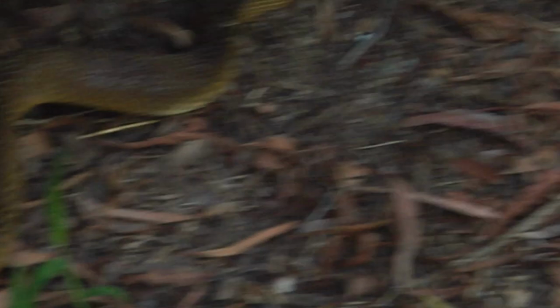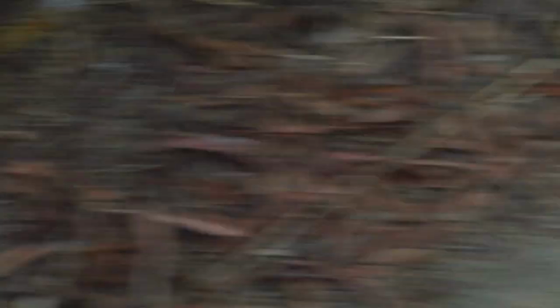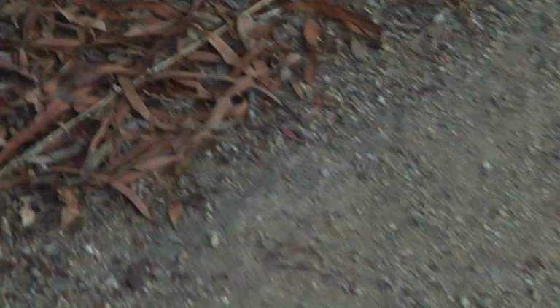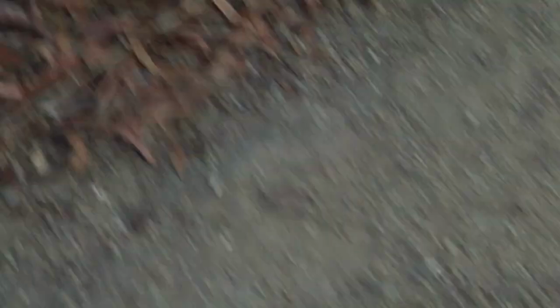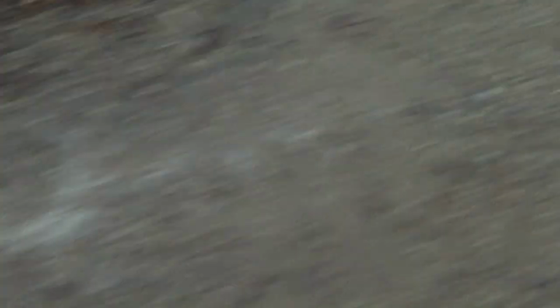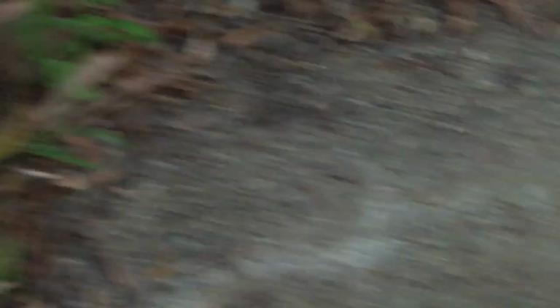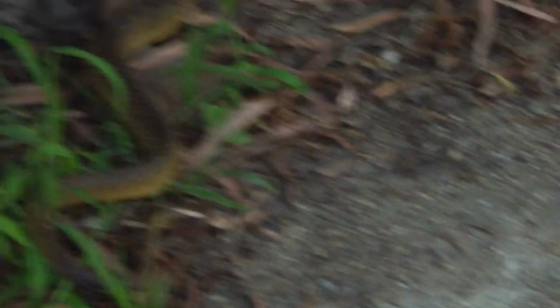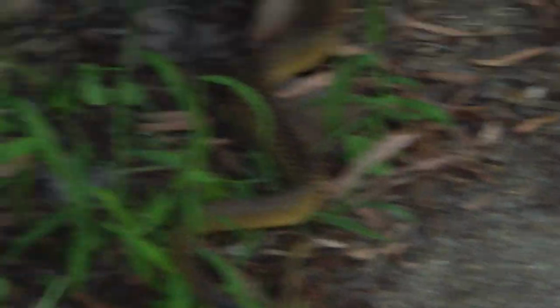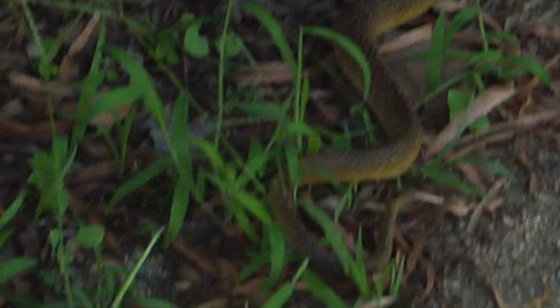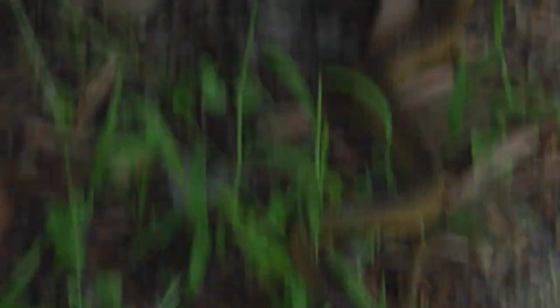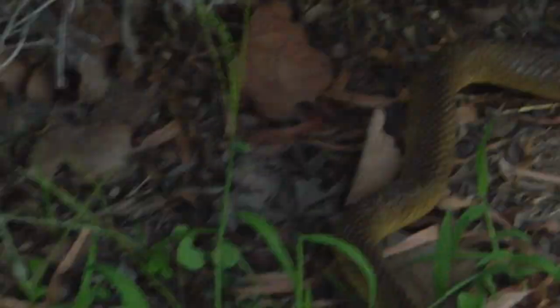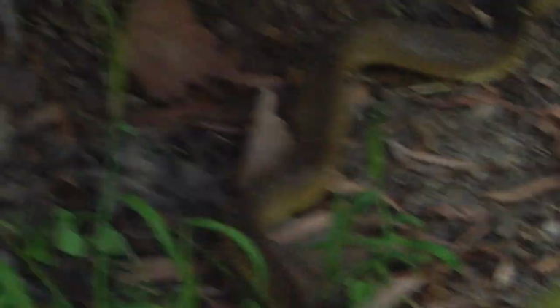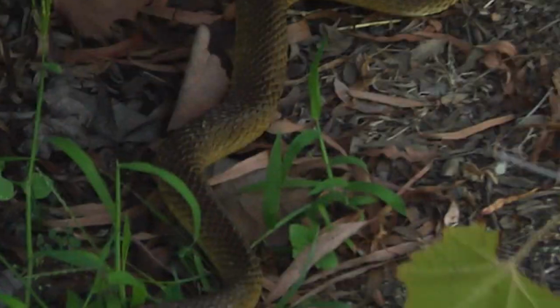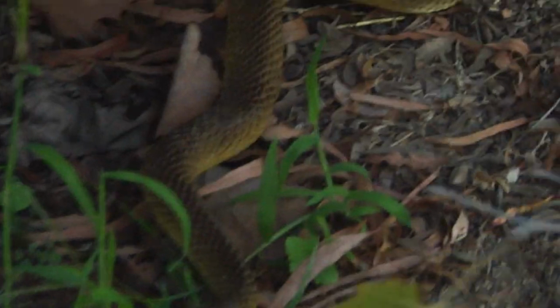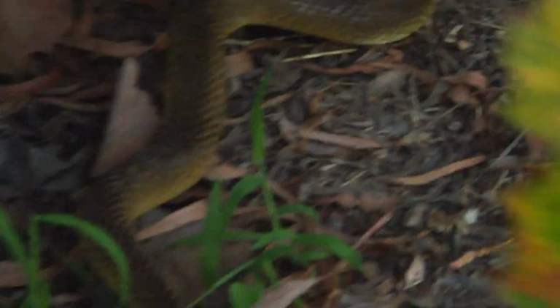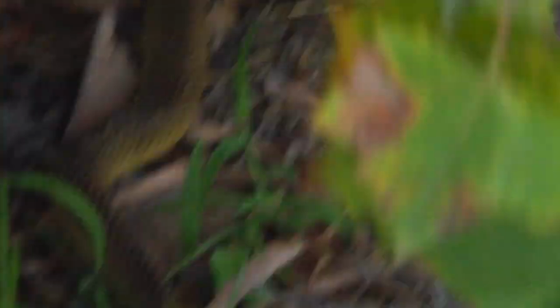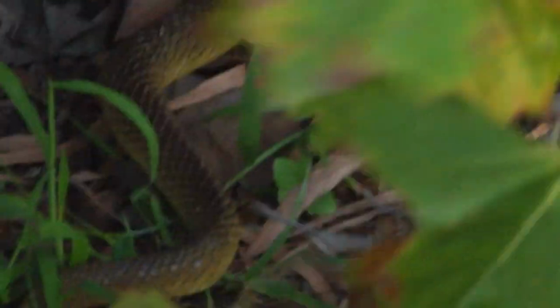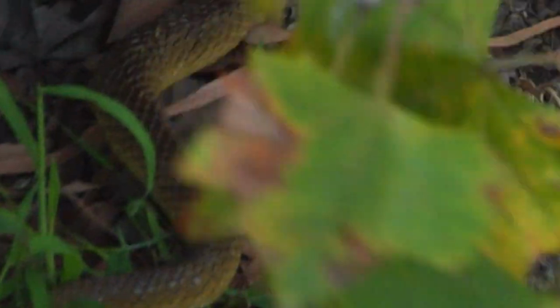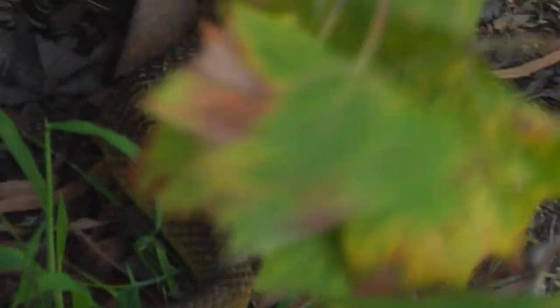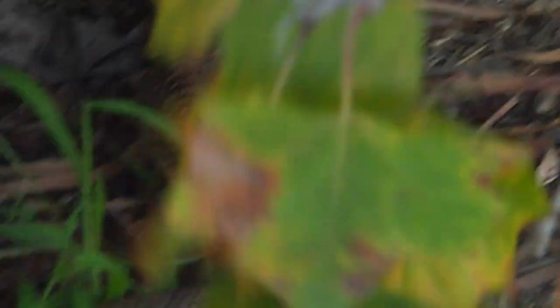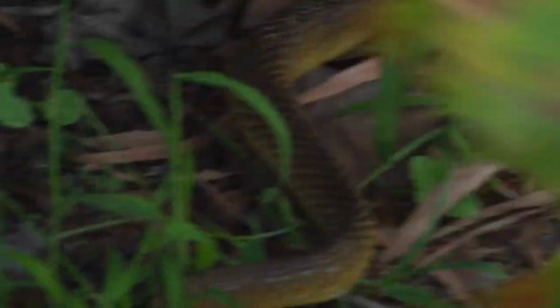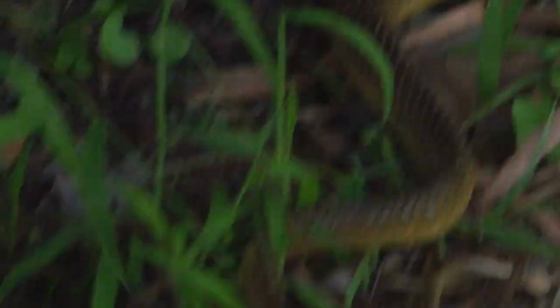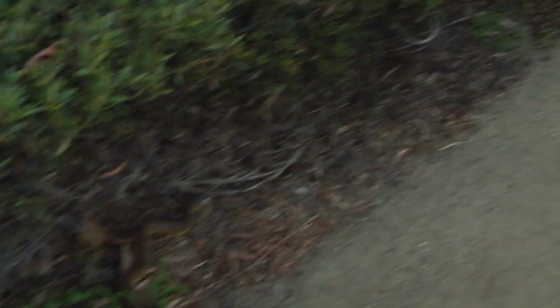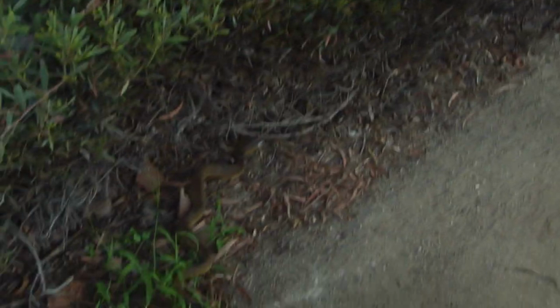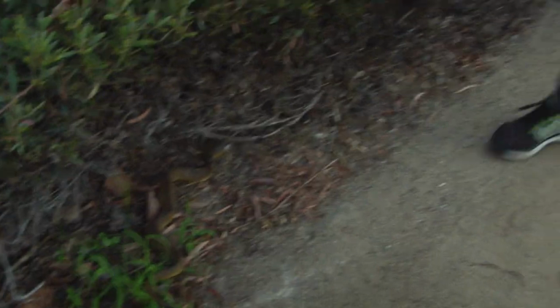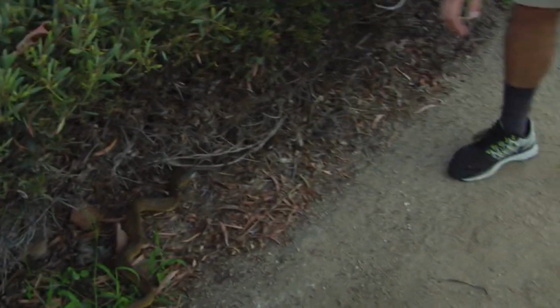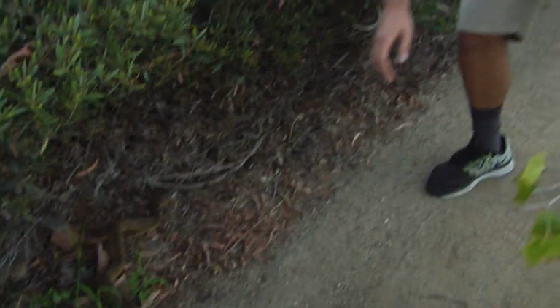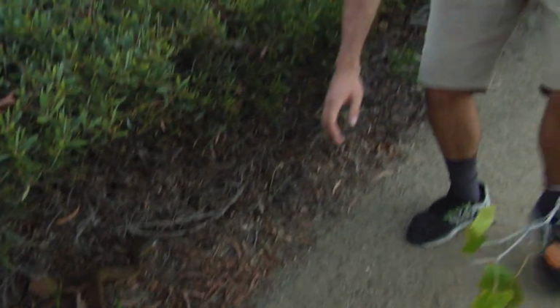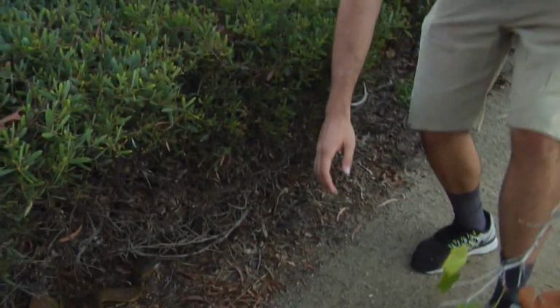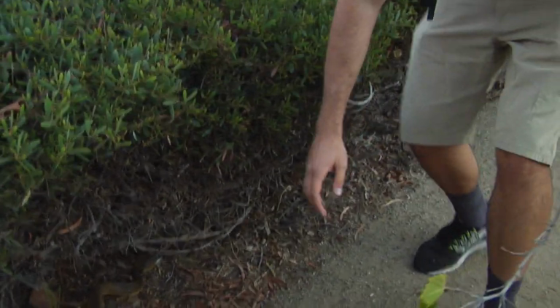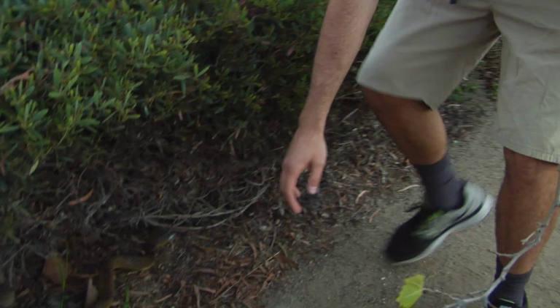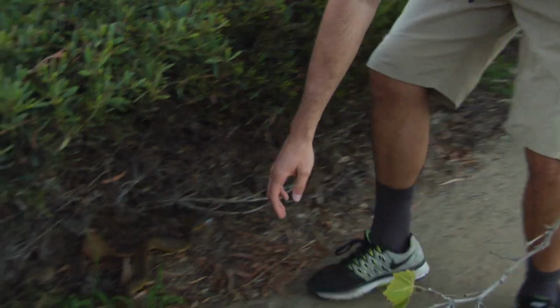Oh, there's one right there. You can see him poking his tail out right there. Let's see if I can get a little bit closer.